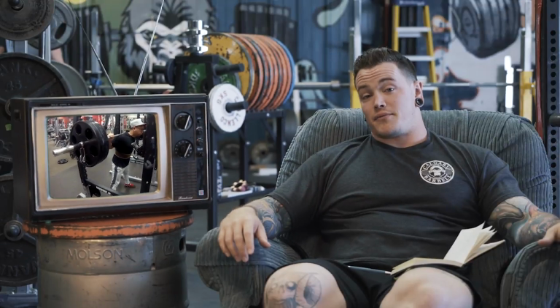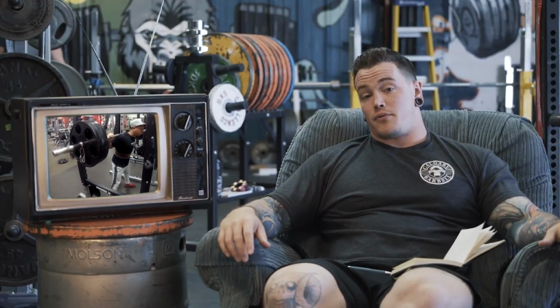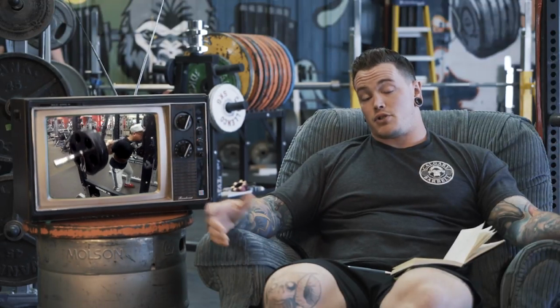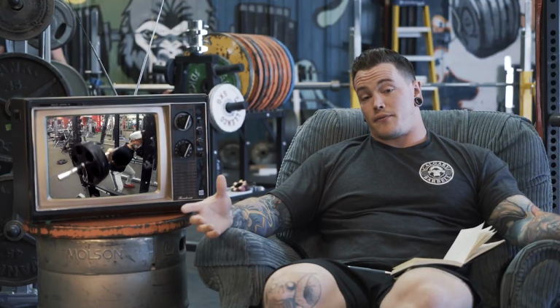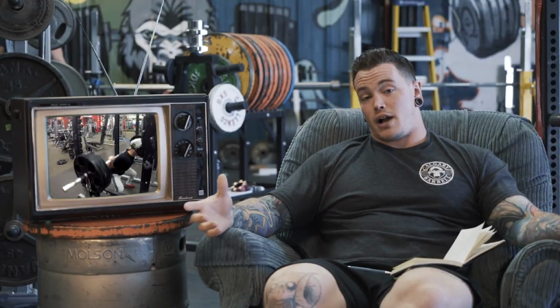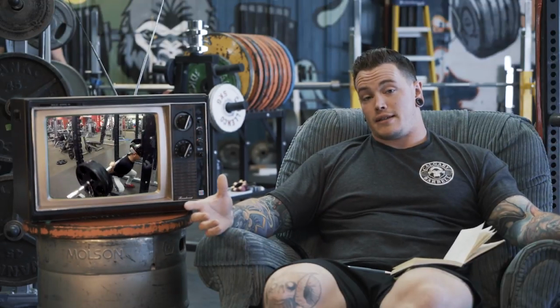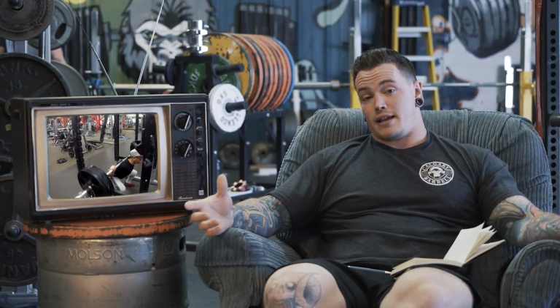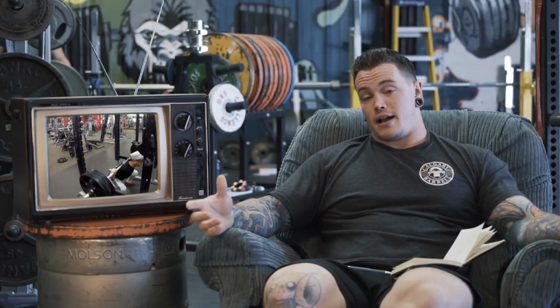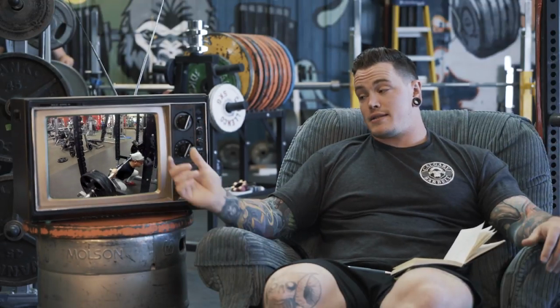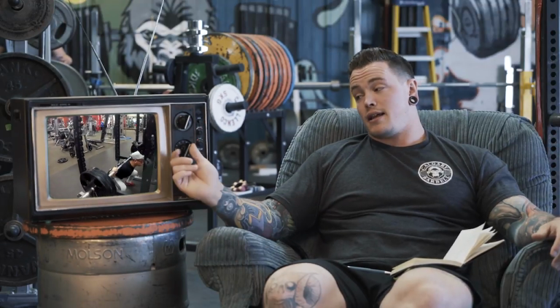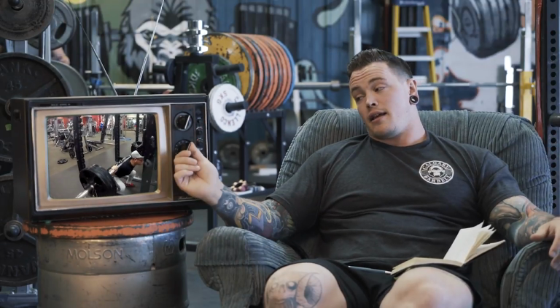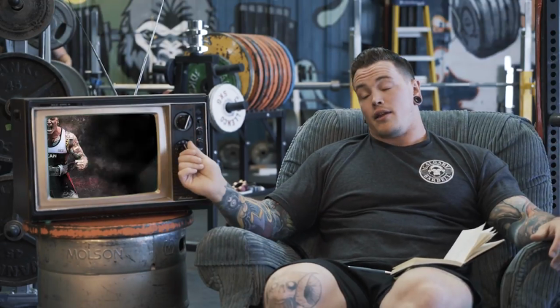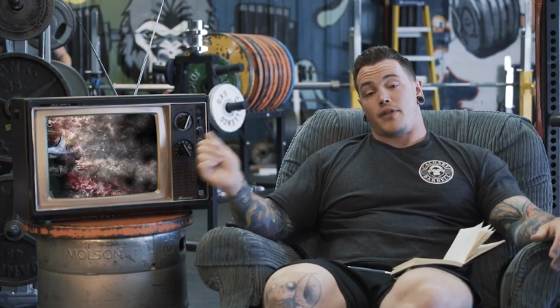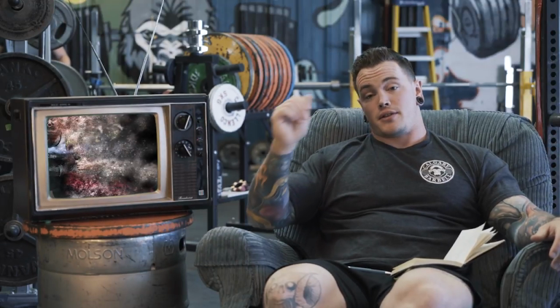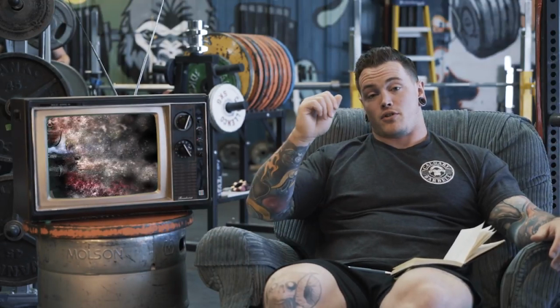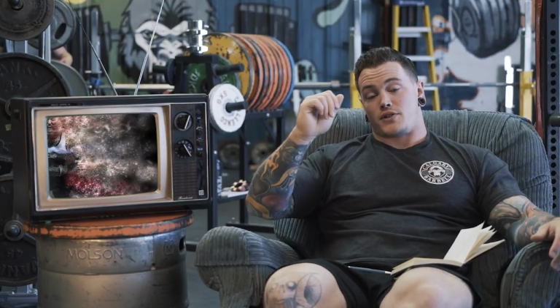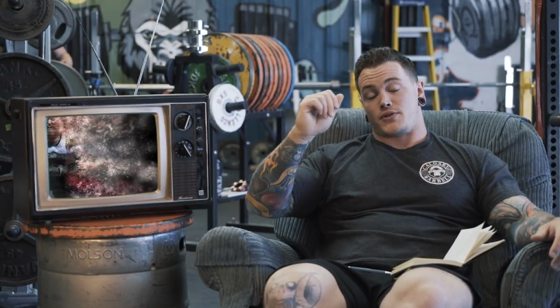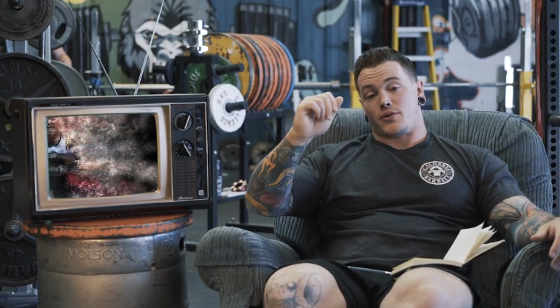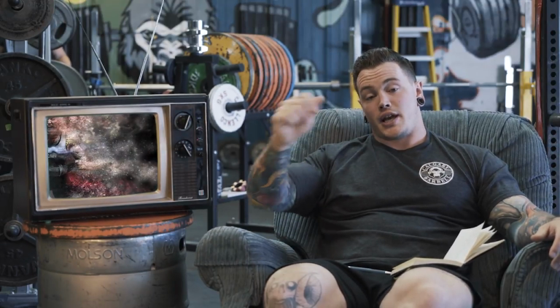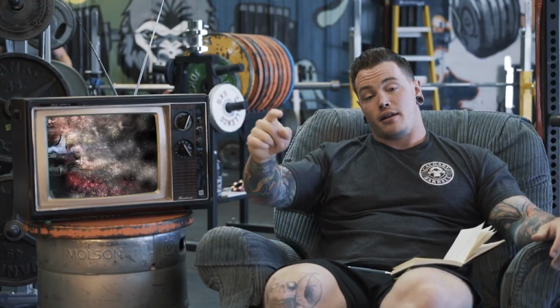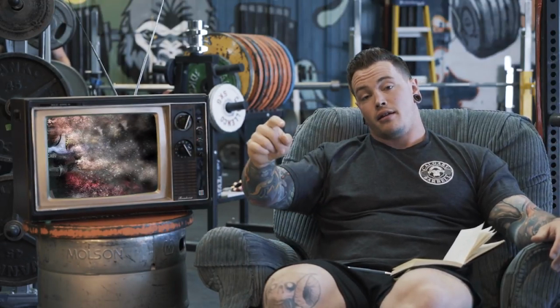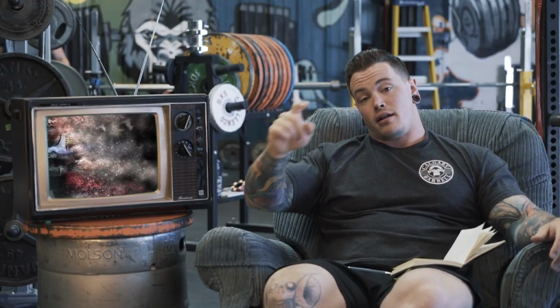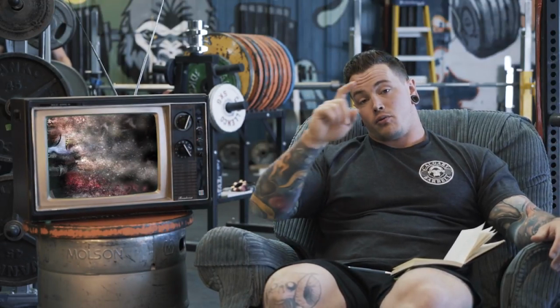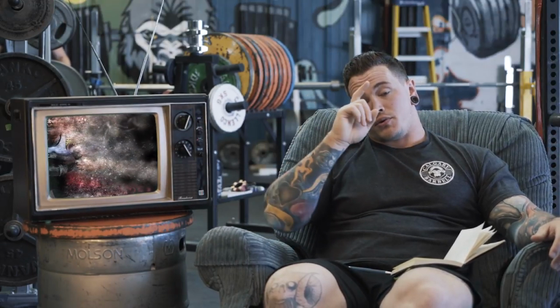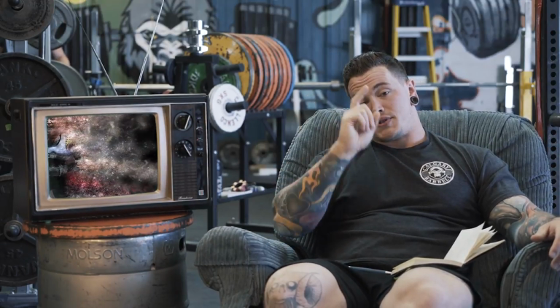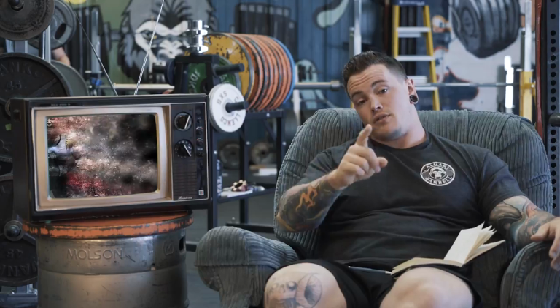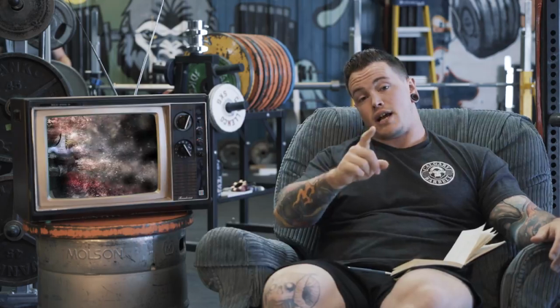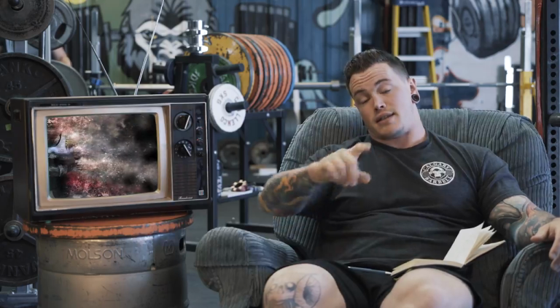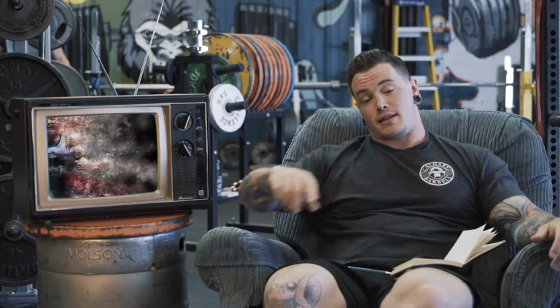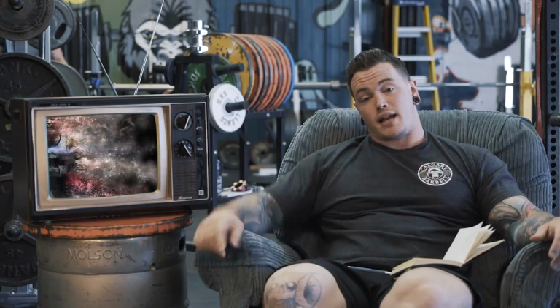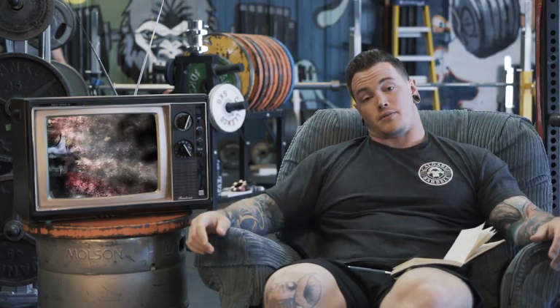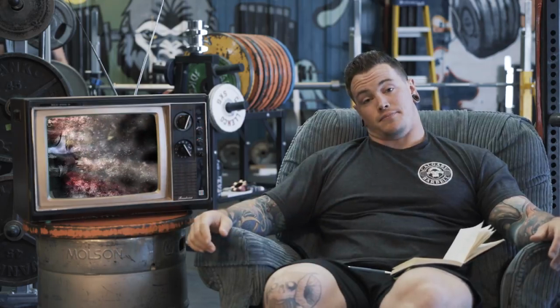That's it for Form Check Friday today, guys. Thank you so much for tuning in and we will see you in the next one.